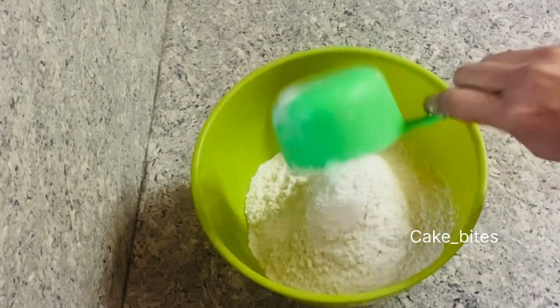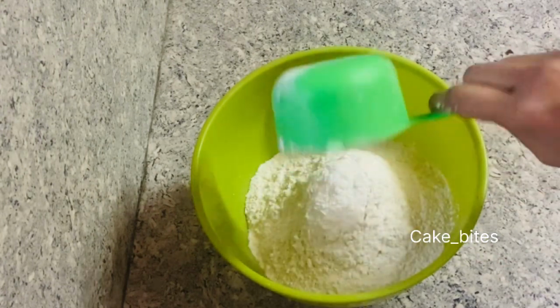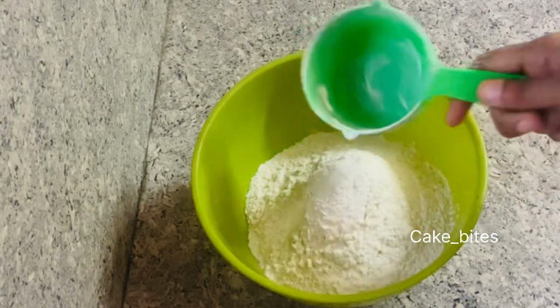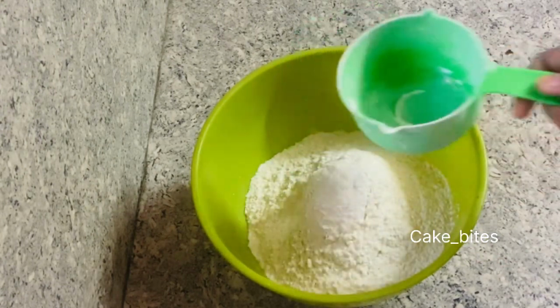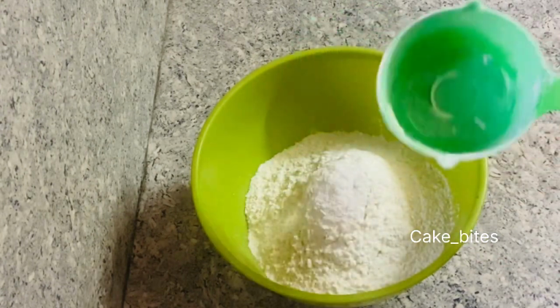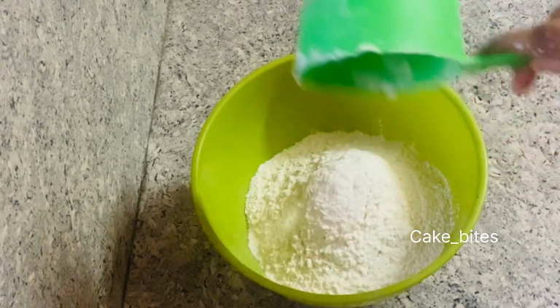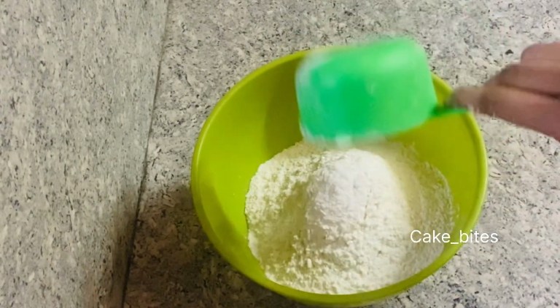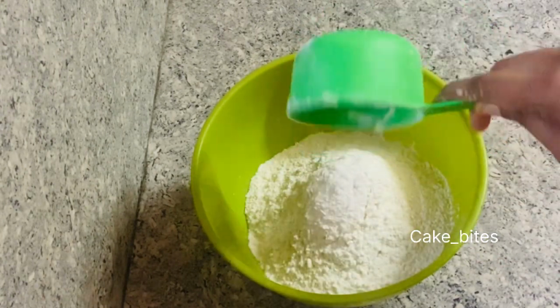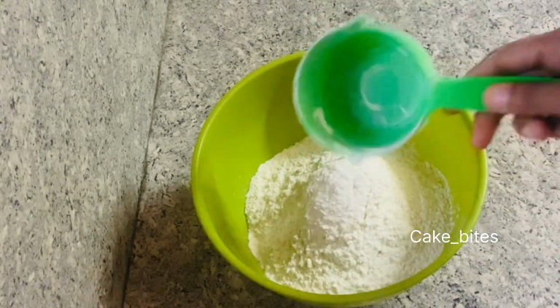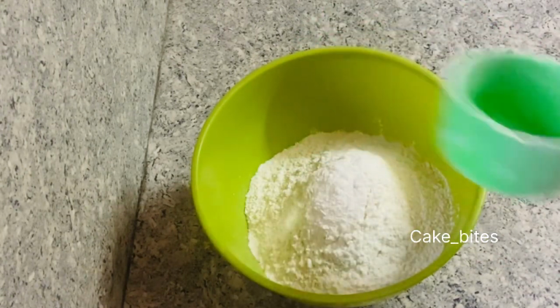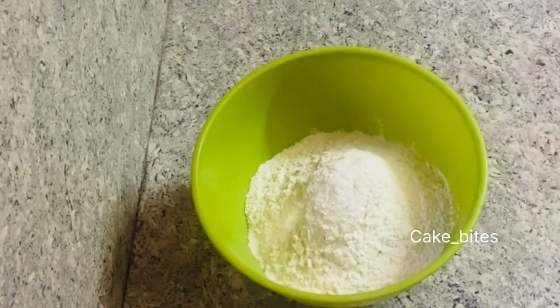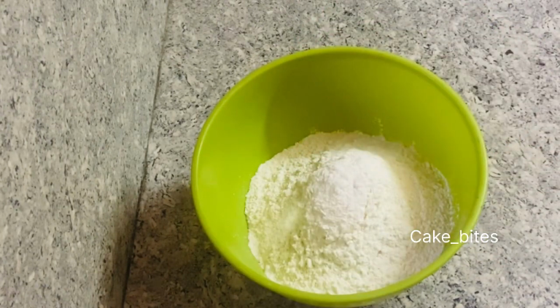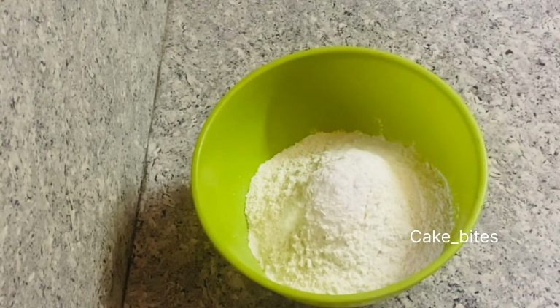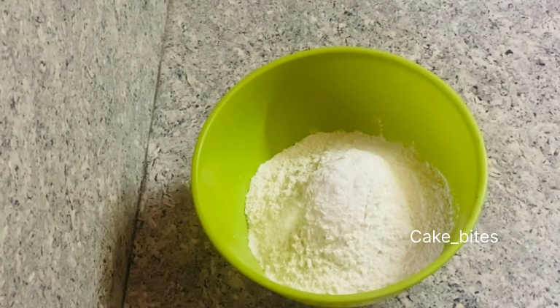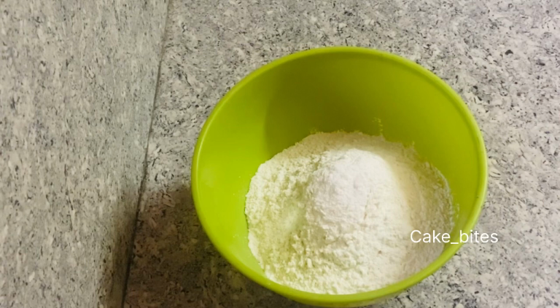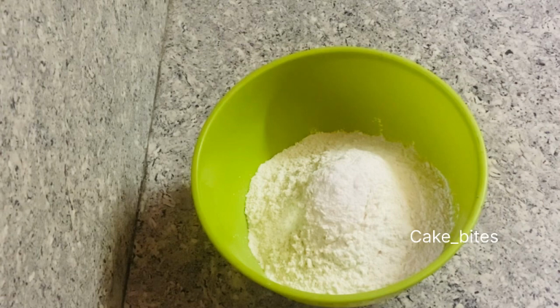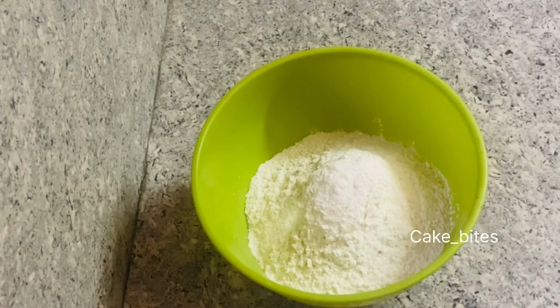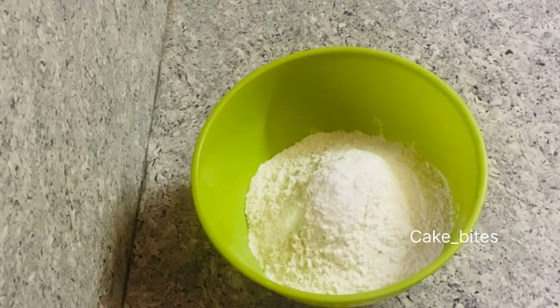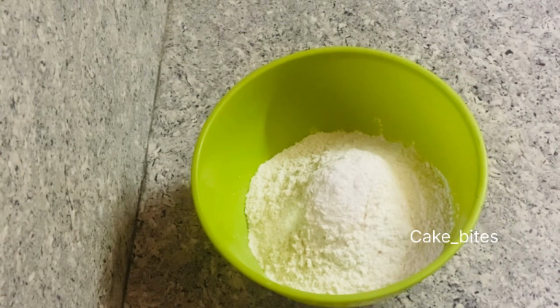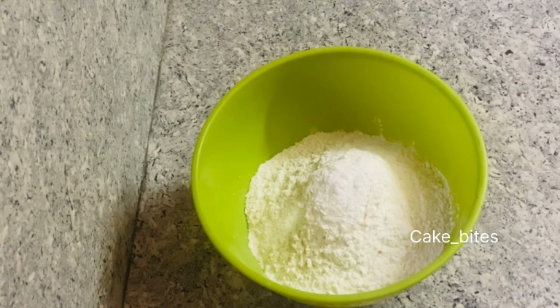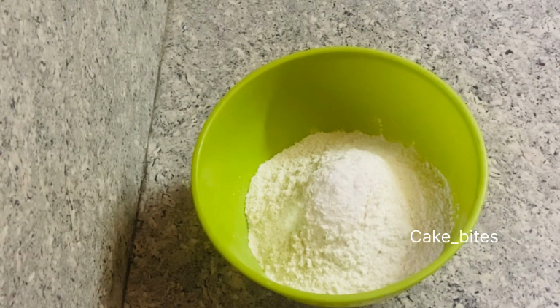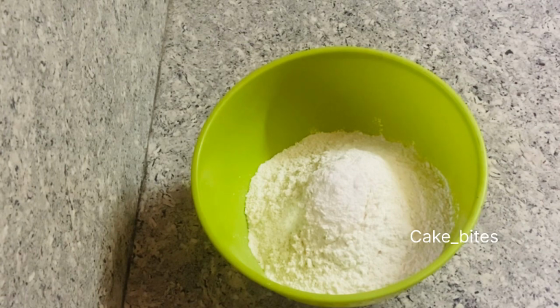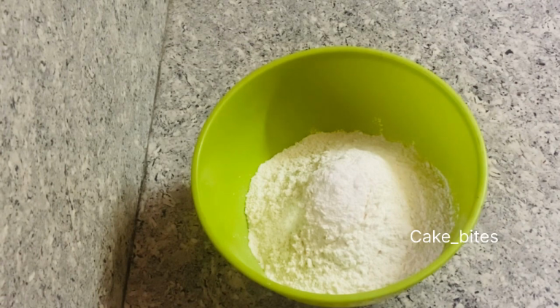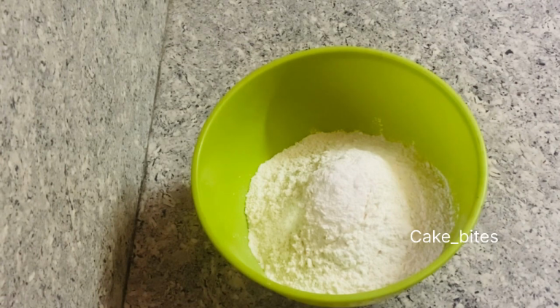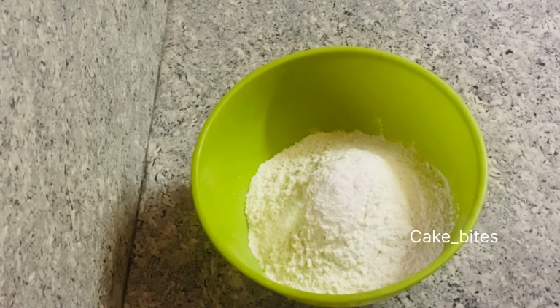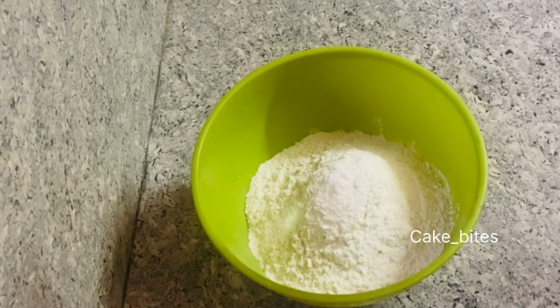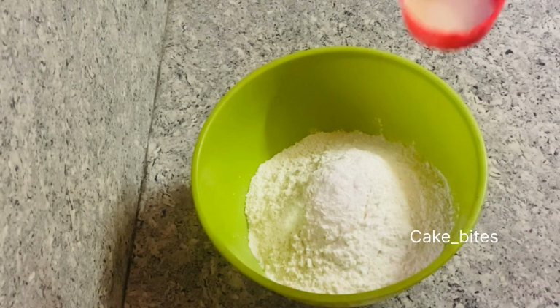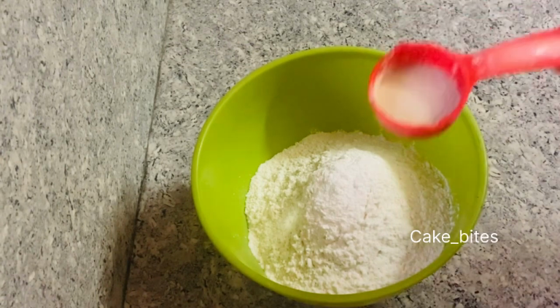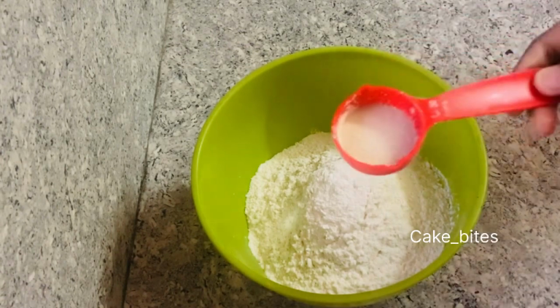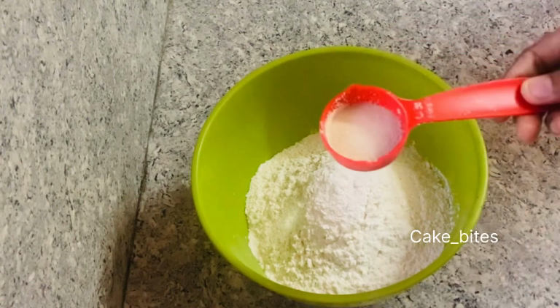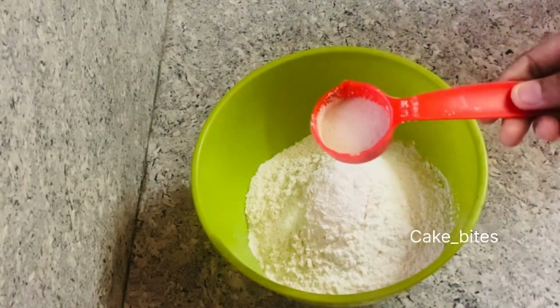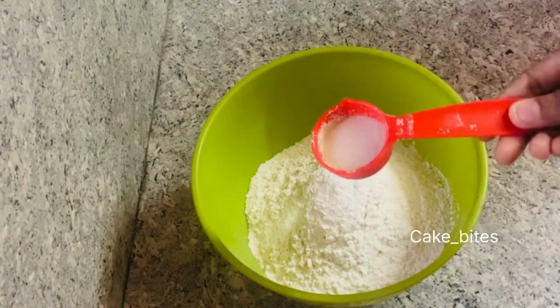The next step is to add instant yeast. Then add 2 teaspoons of instant yeast.